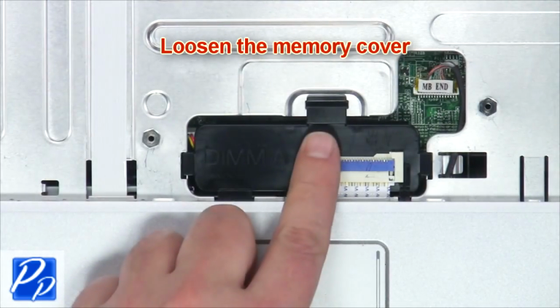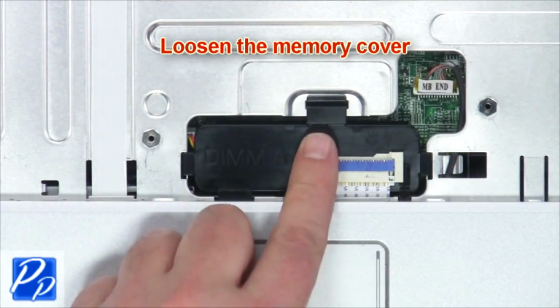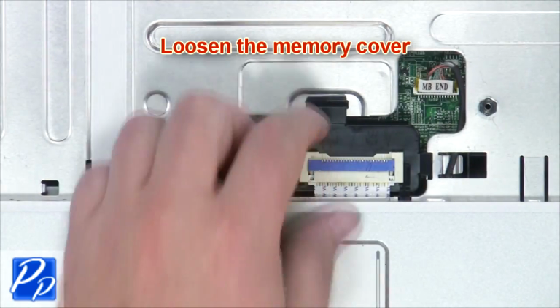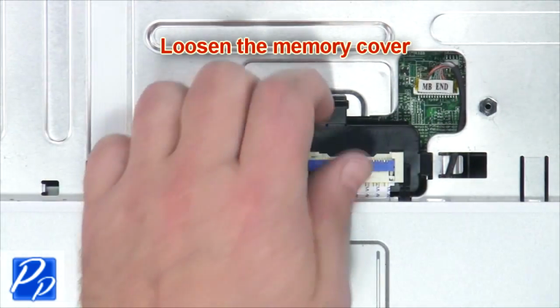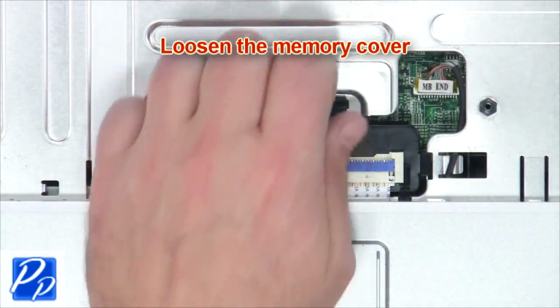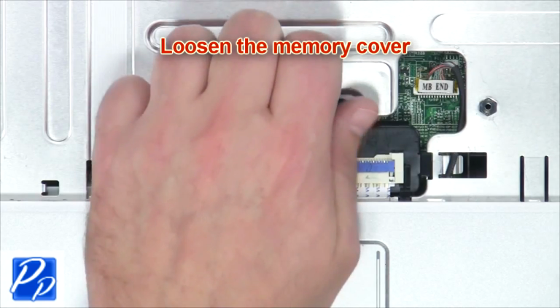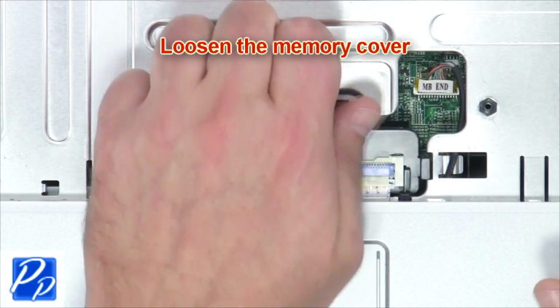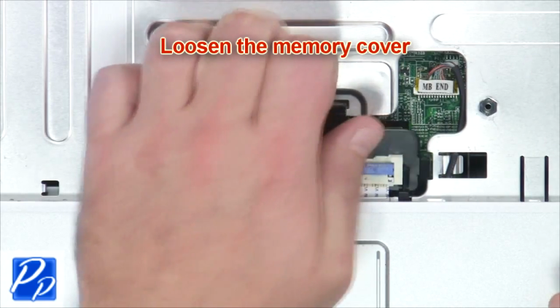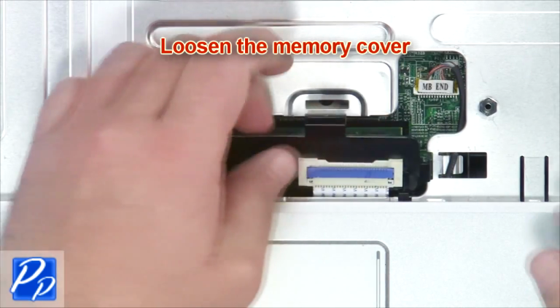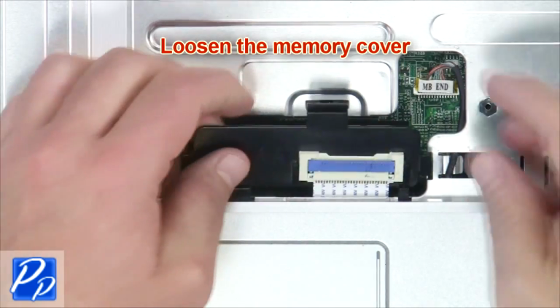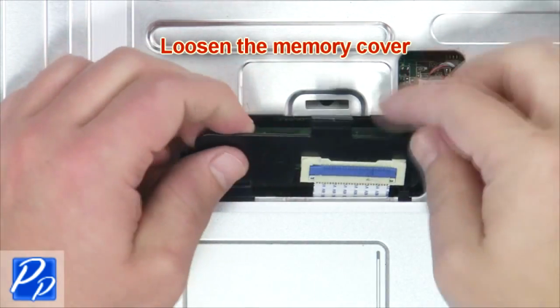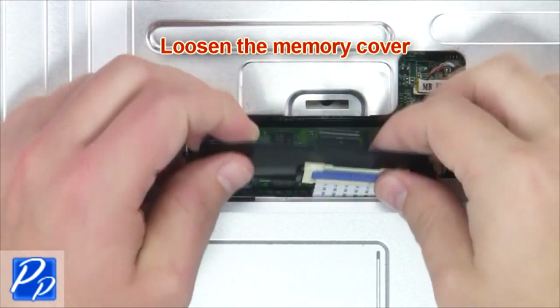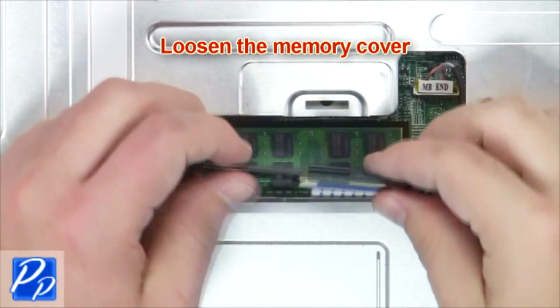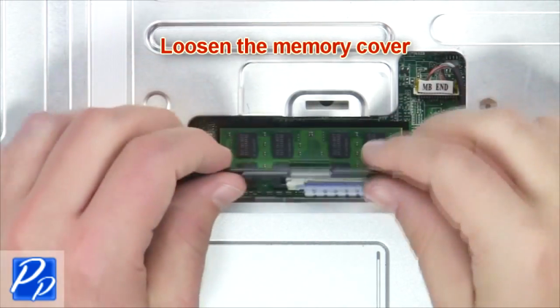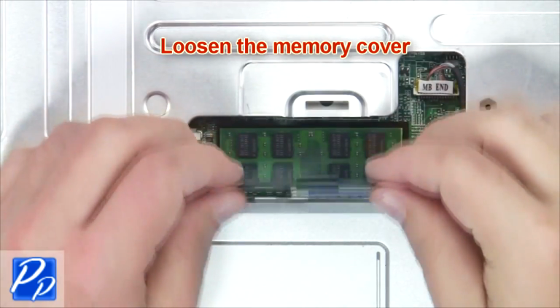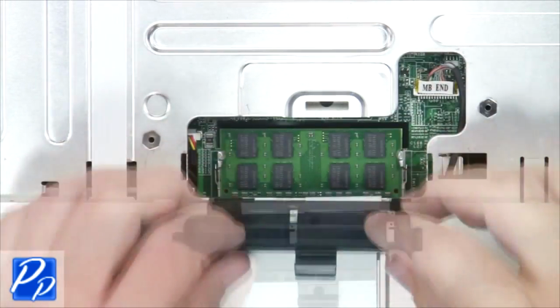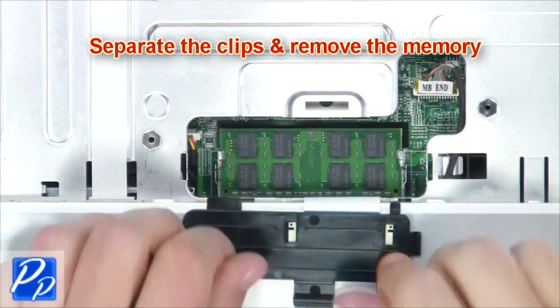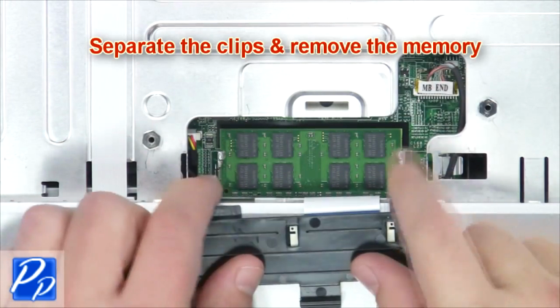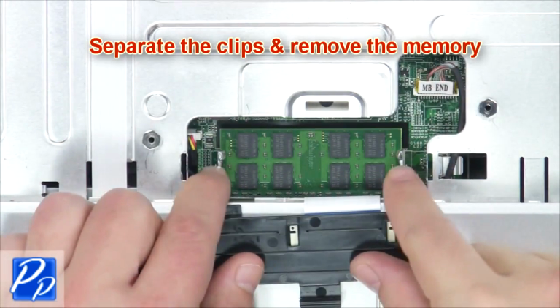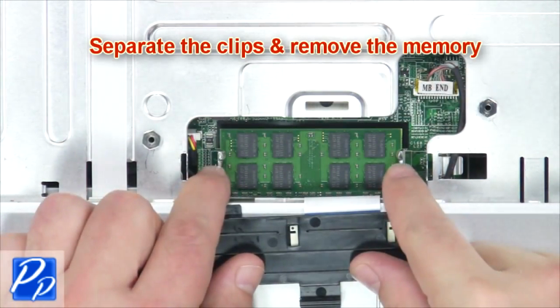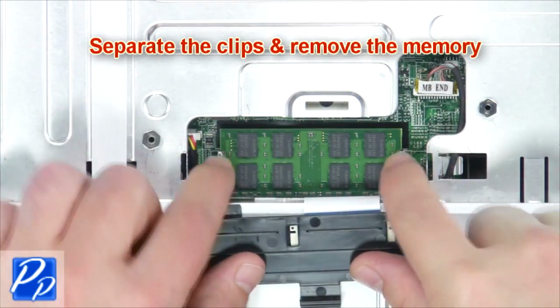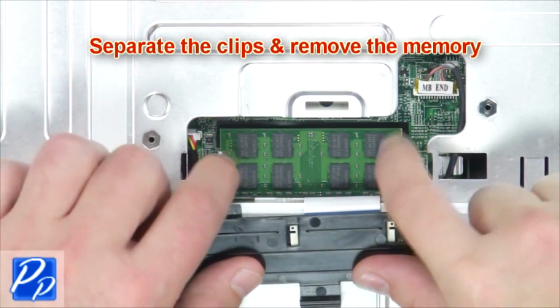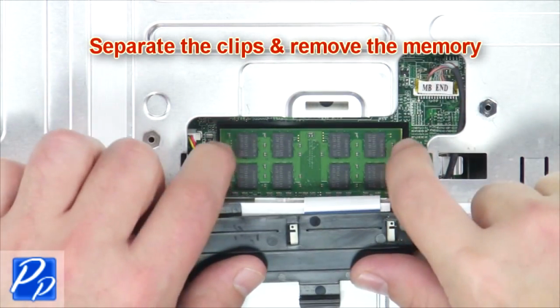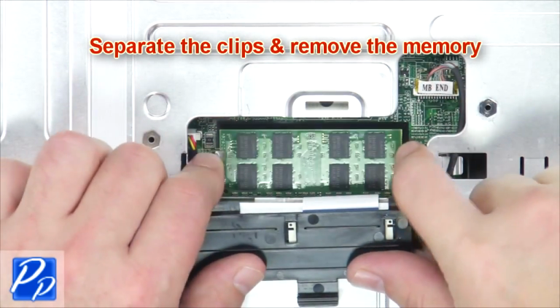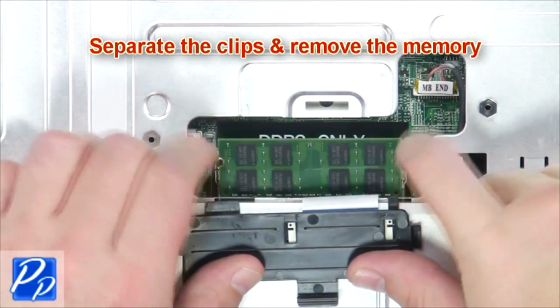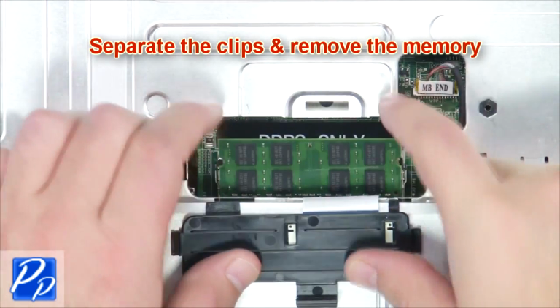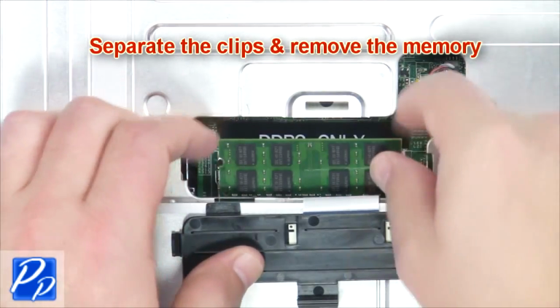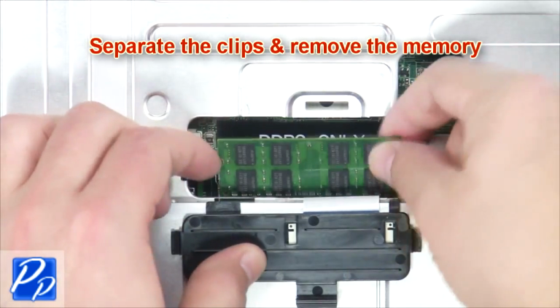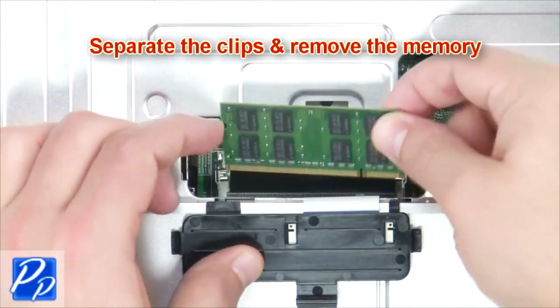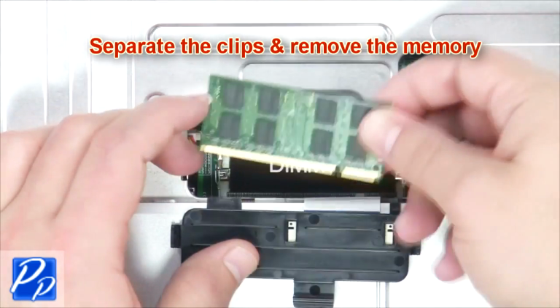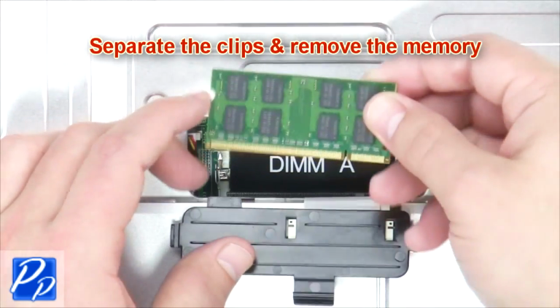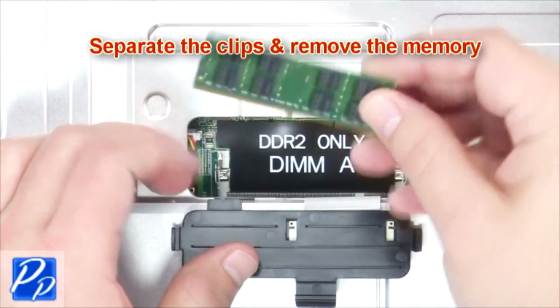Now loosen the memory cover, separate the clips and remove the memory.